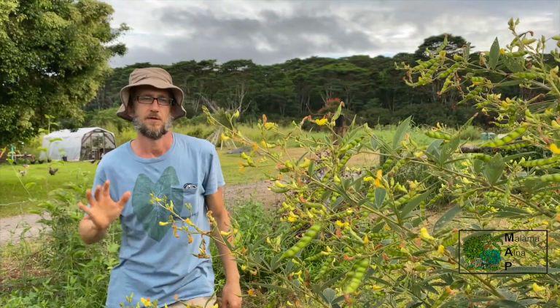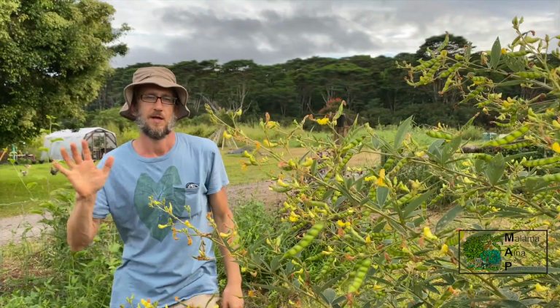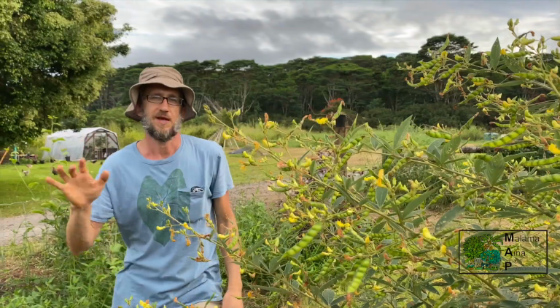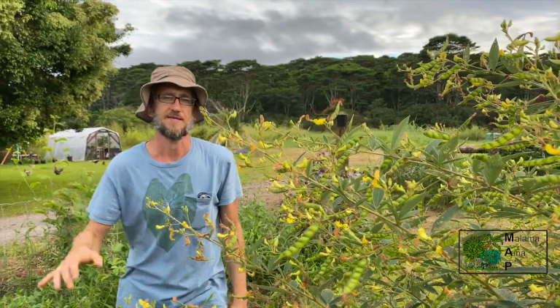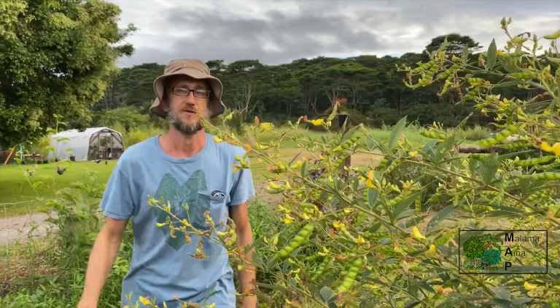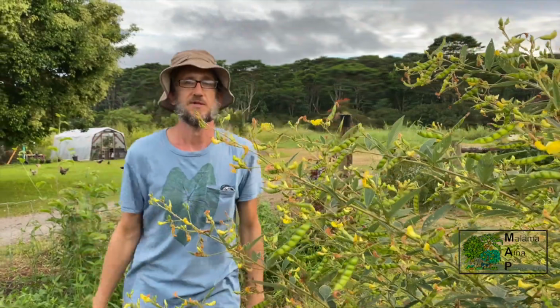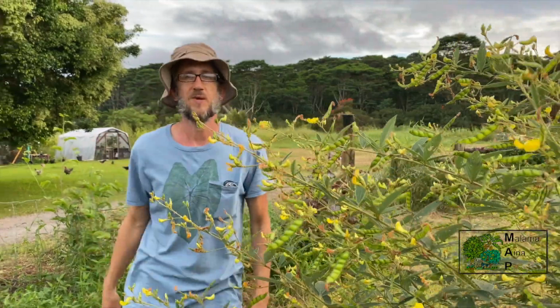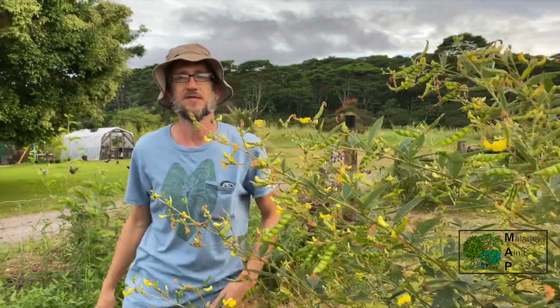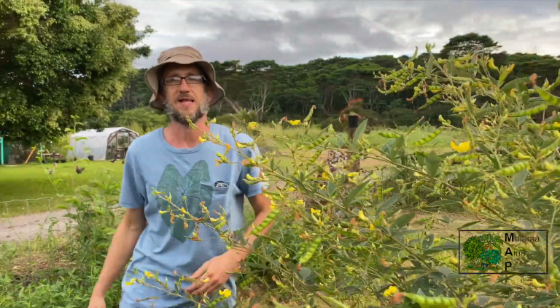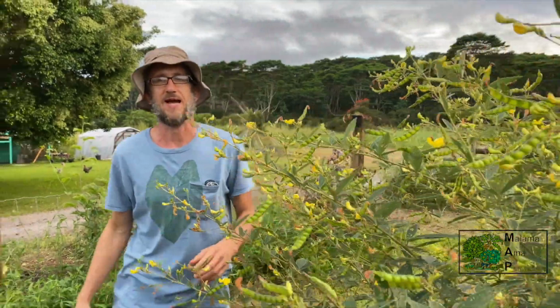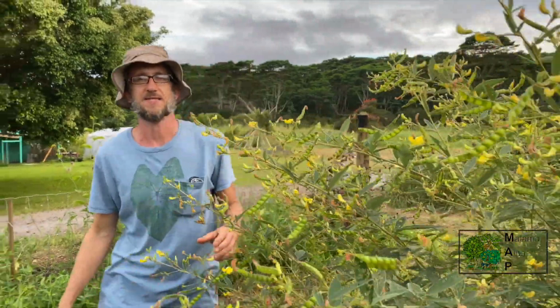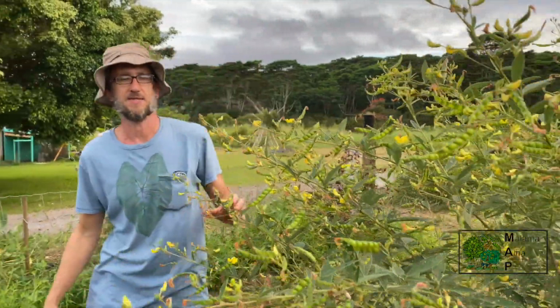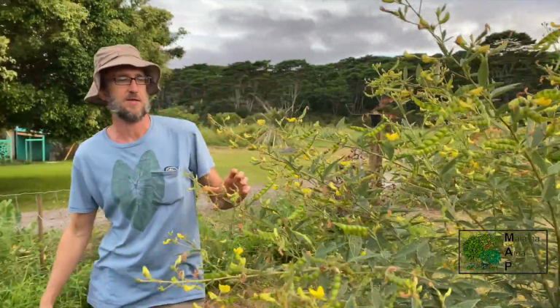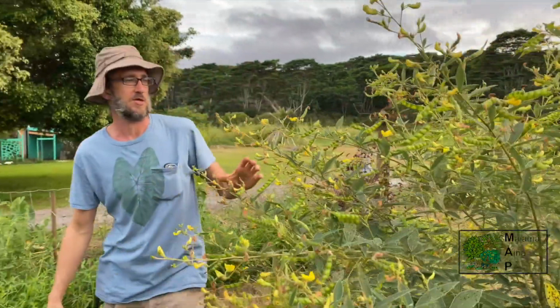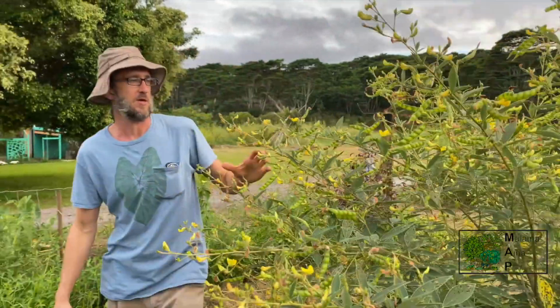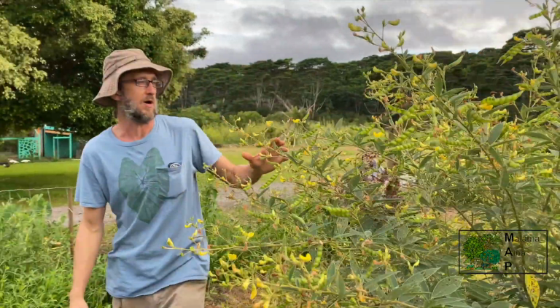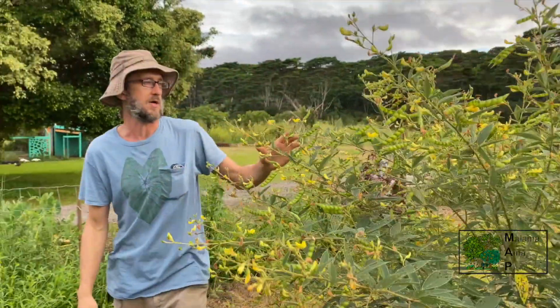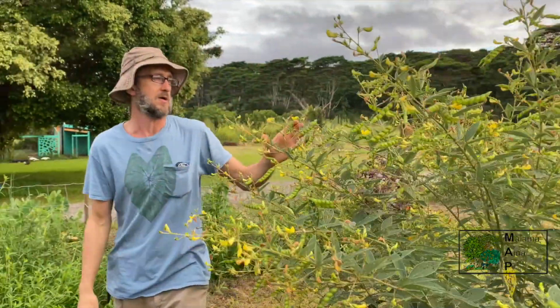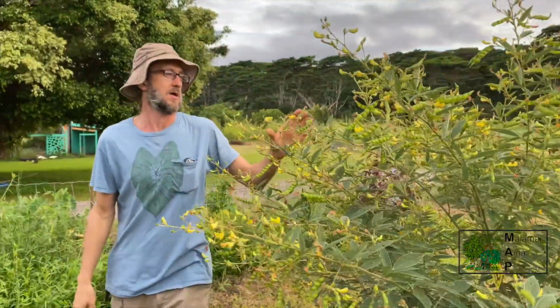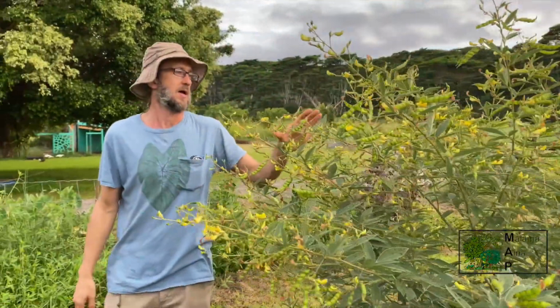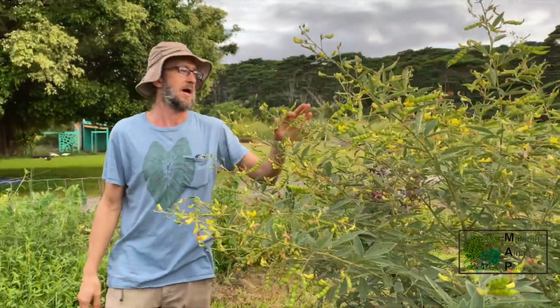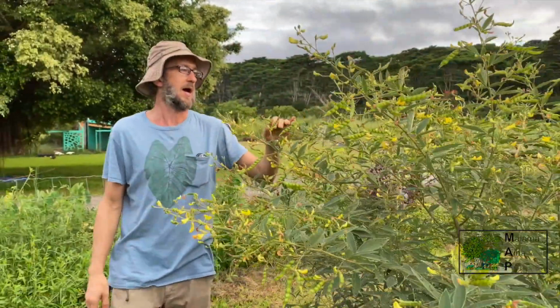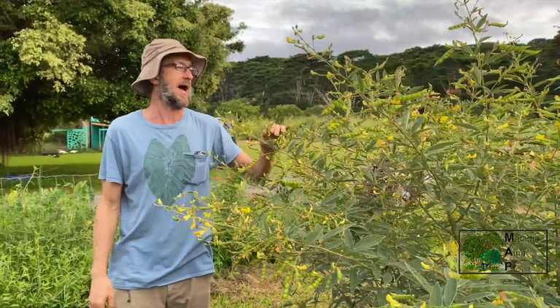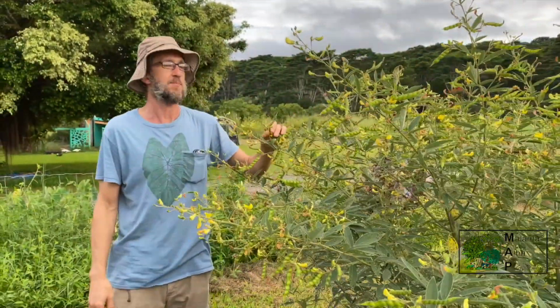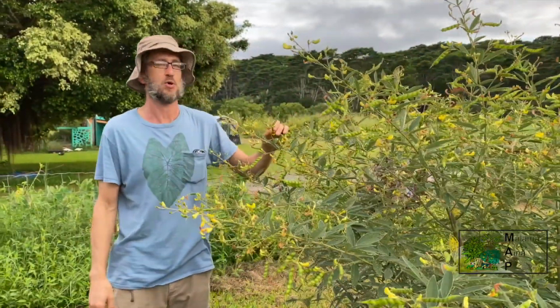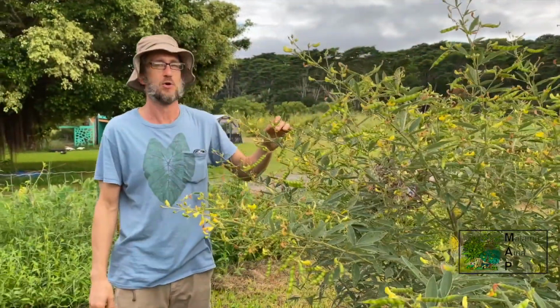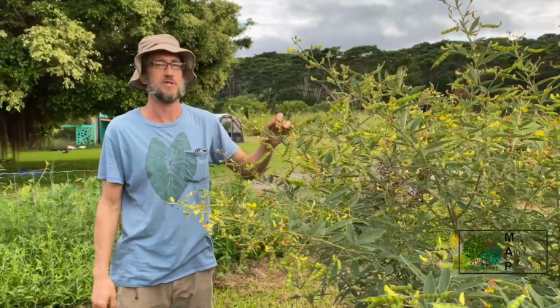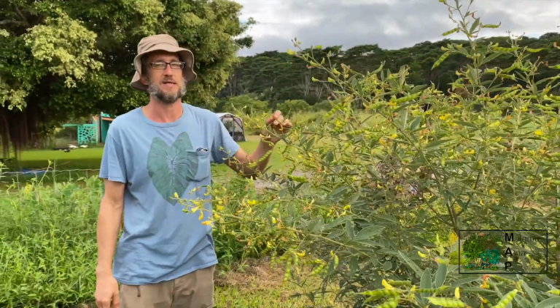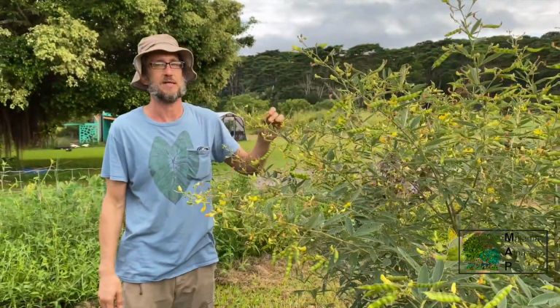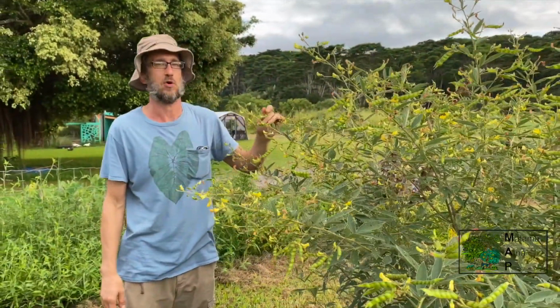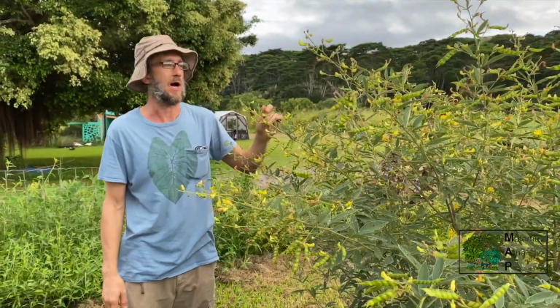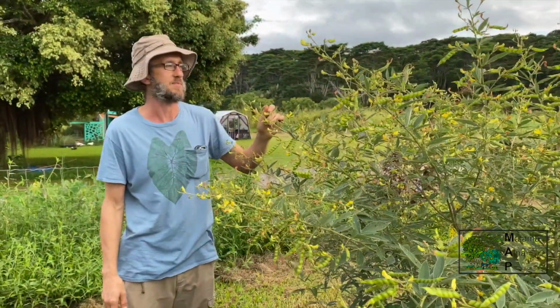Hi, so this week's class is going to be on high-protein crops.